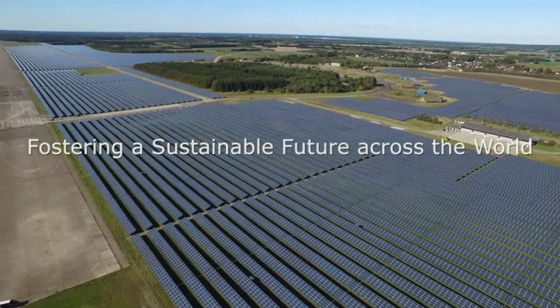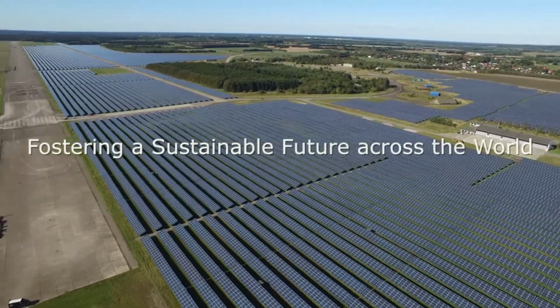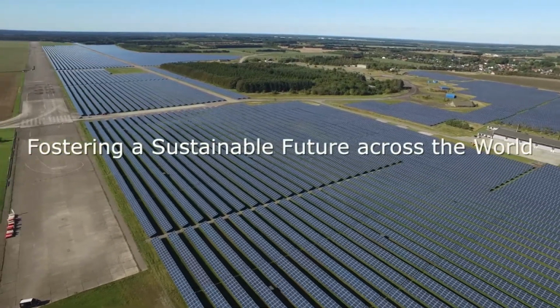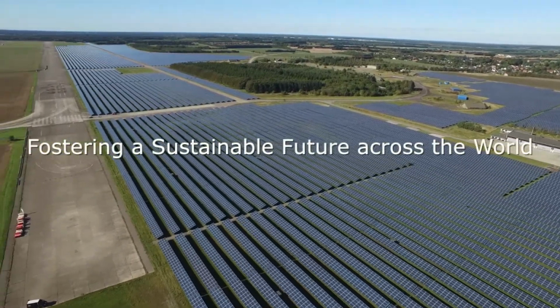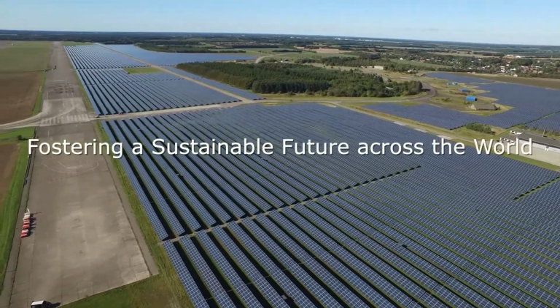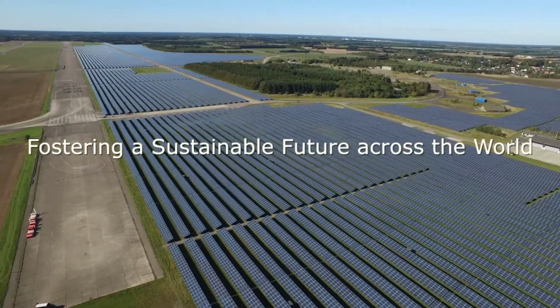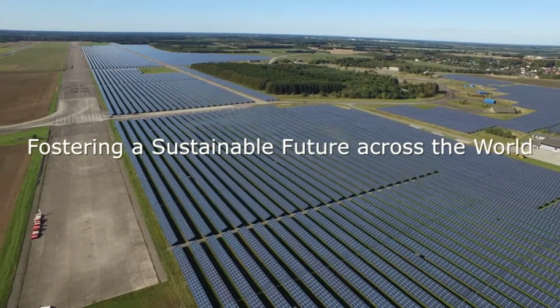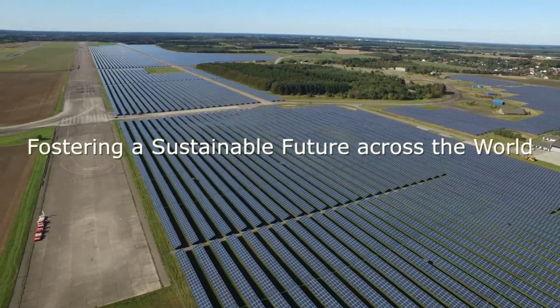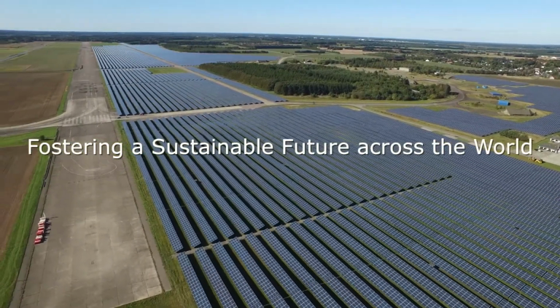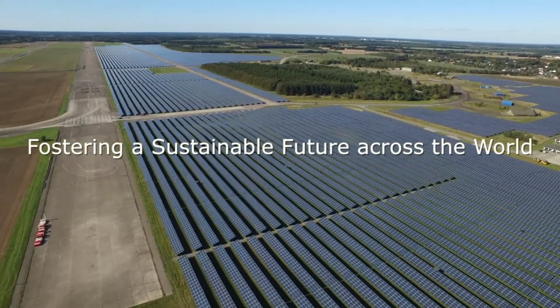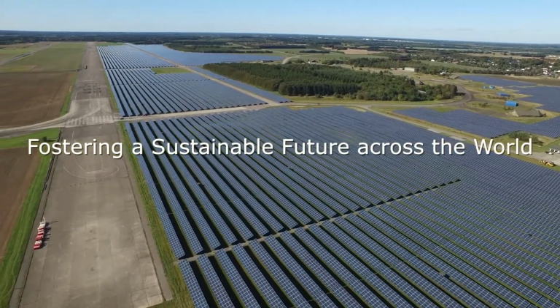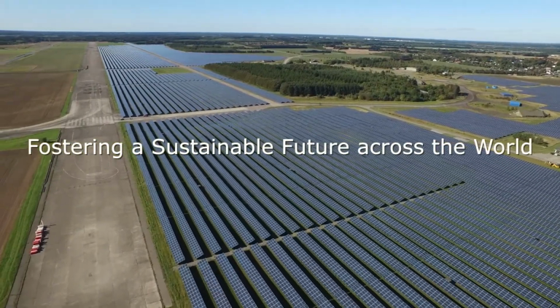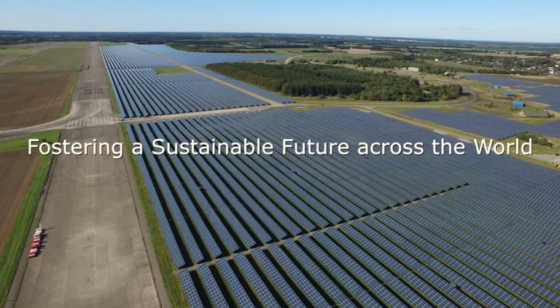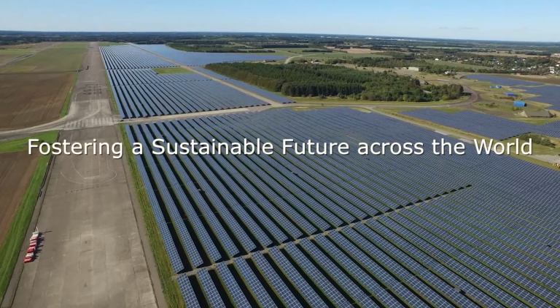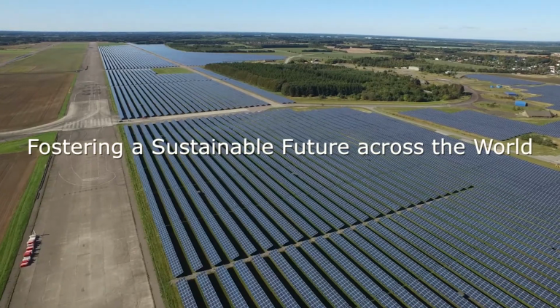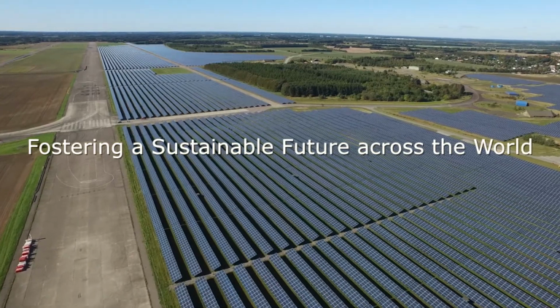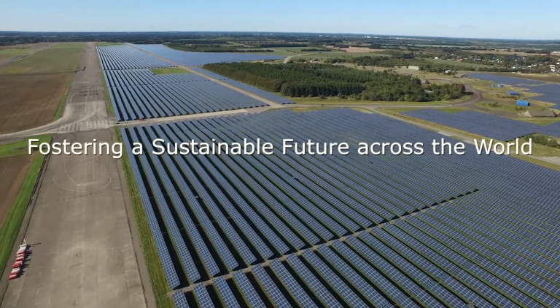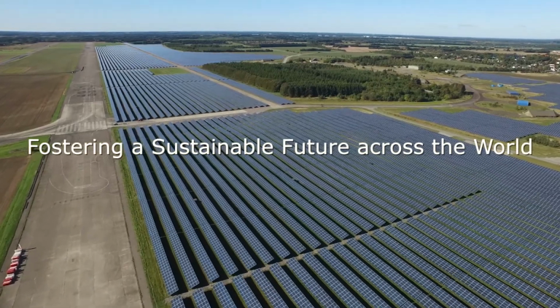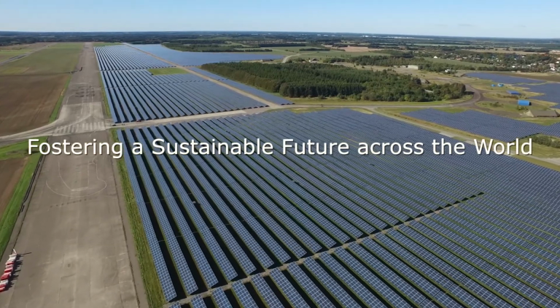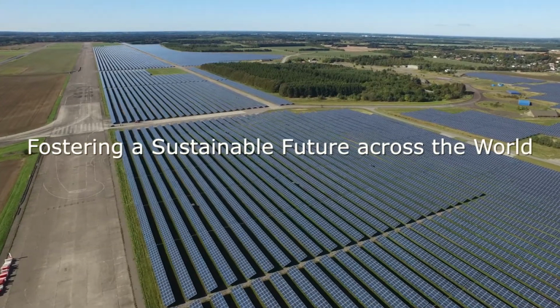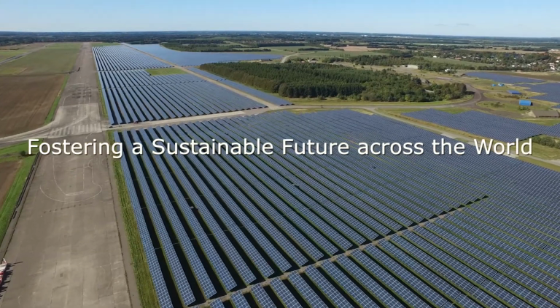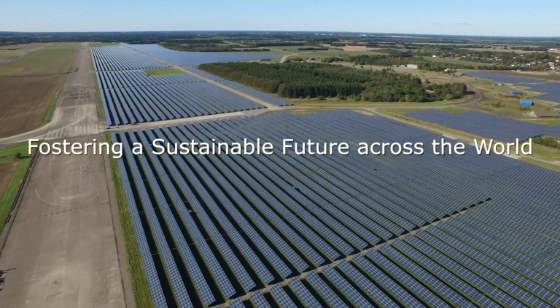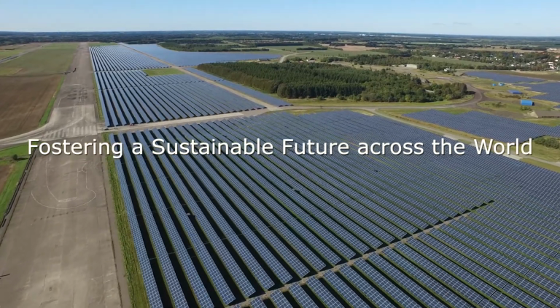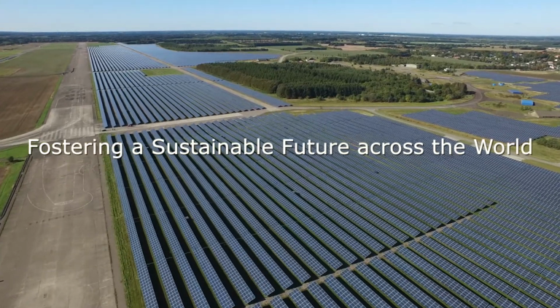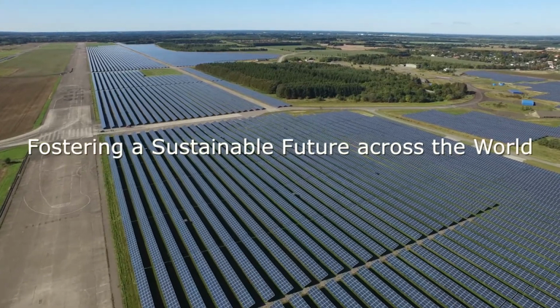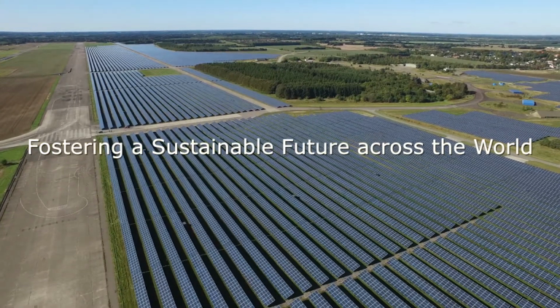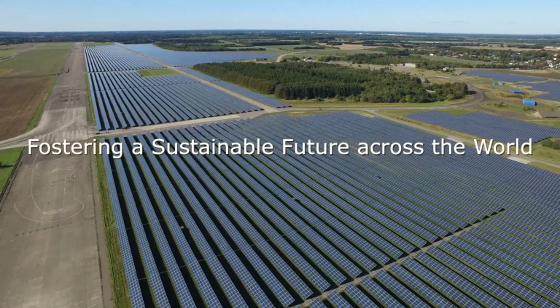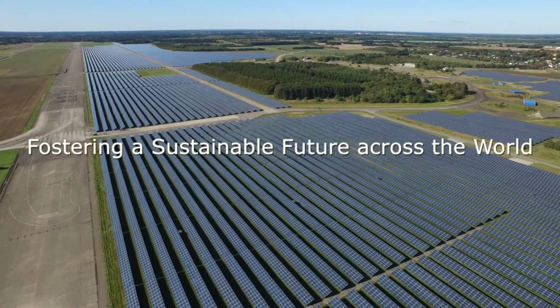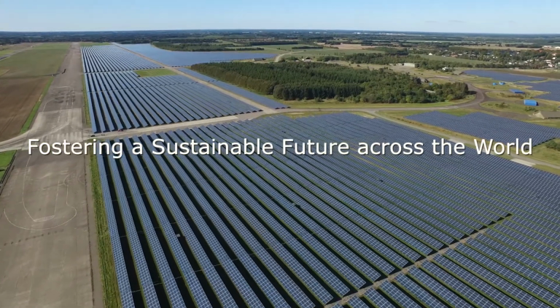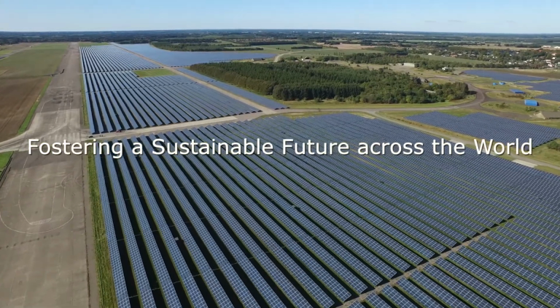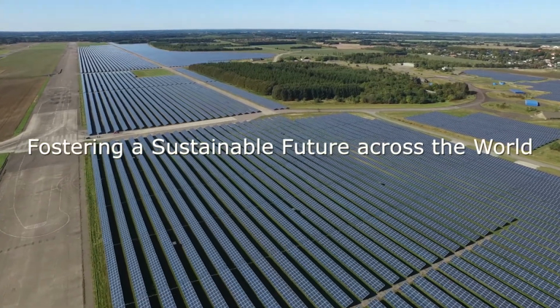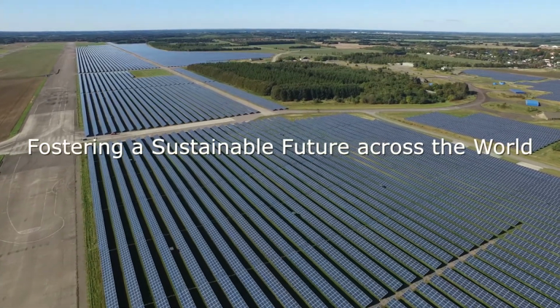Delta's Renewable Energy Solutions — fostering a sustainable future across the world.